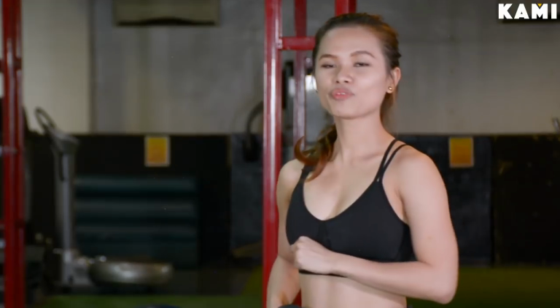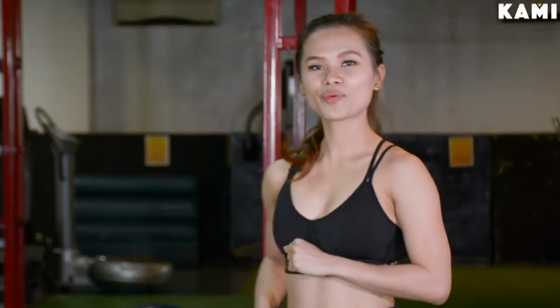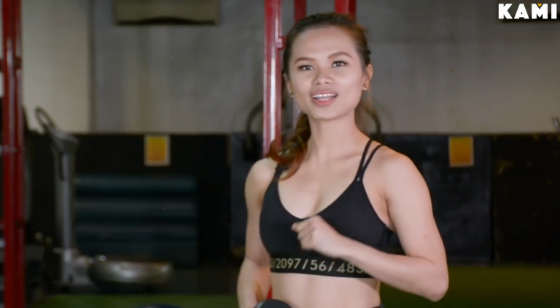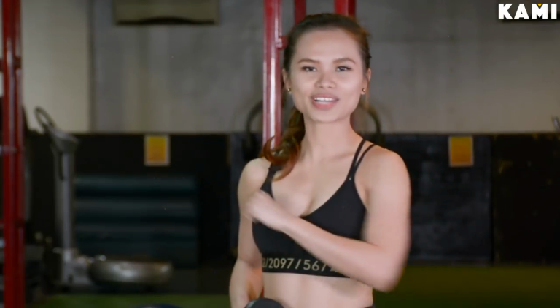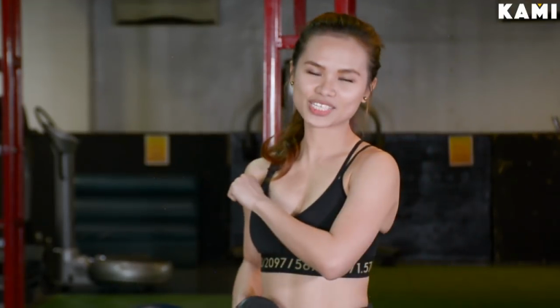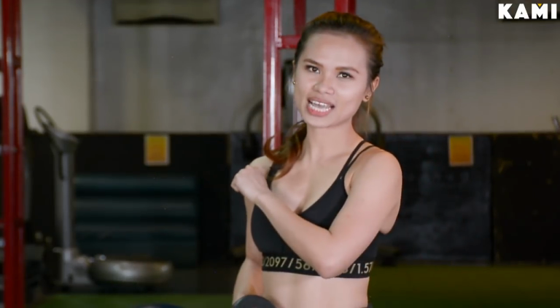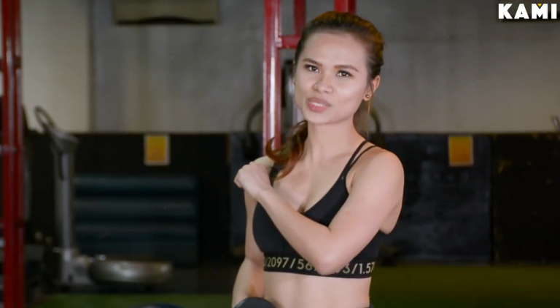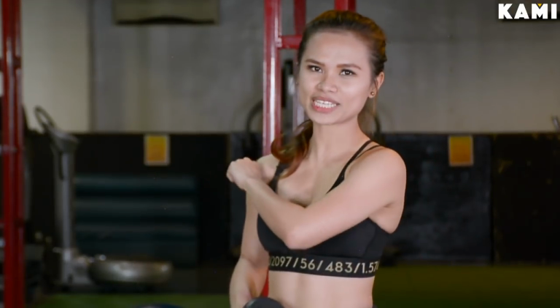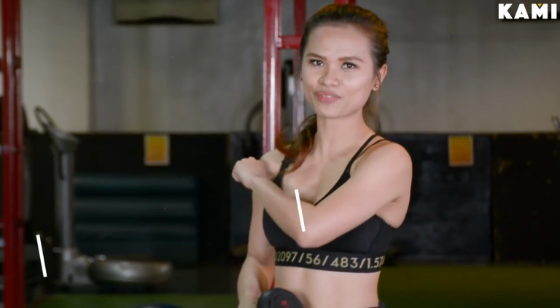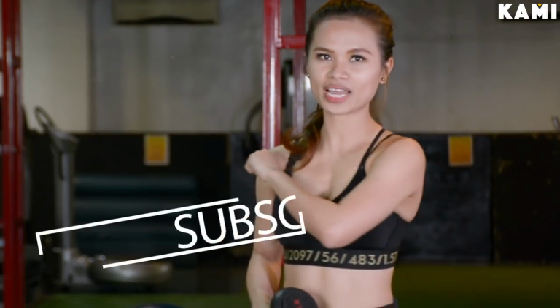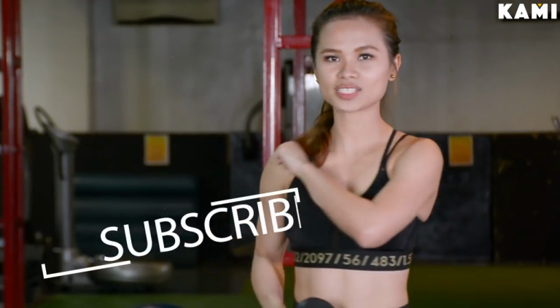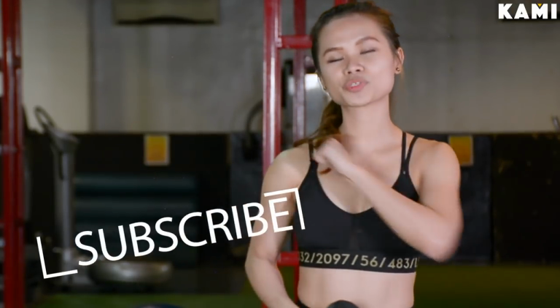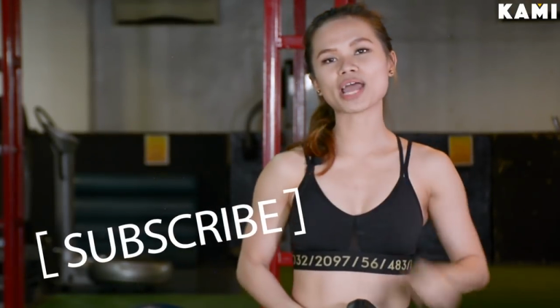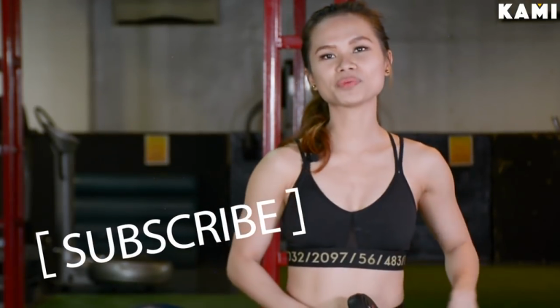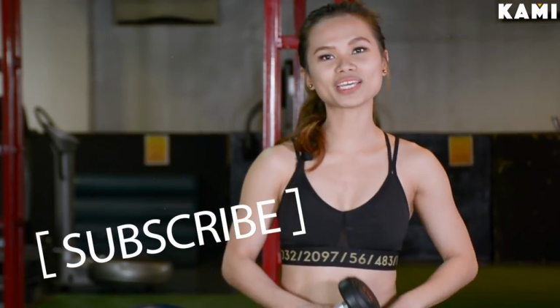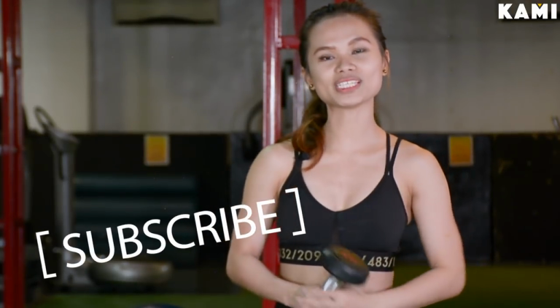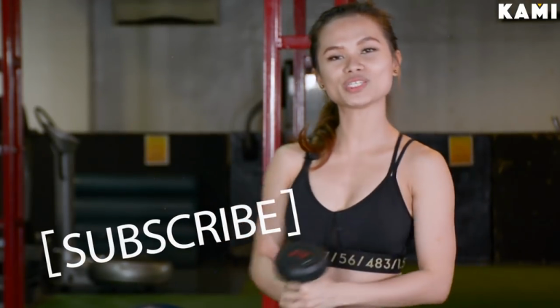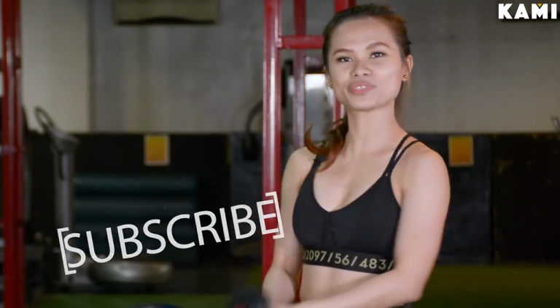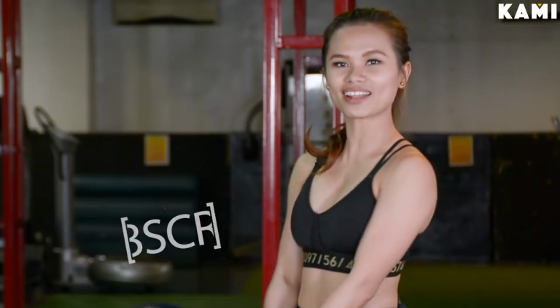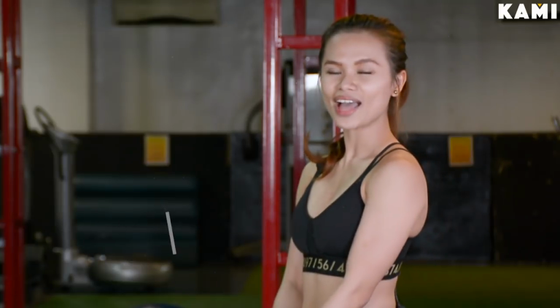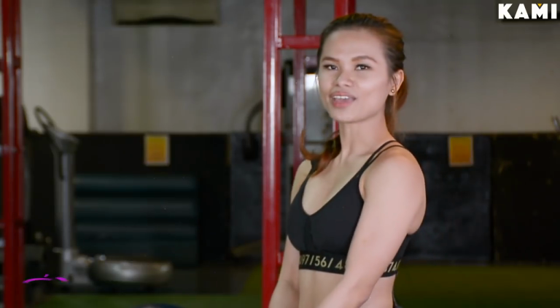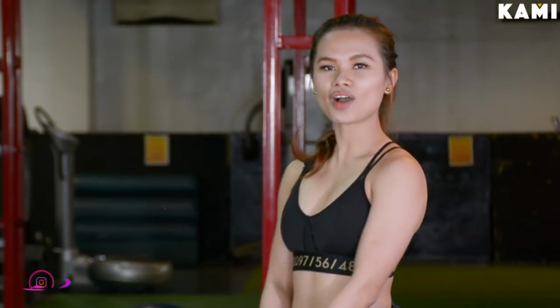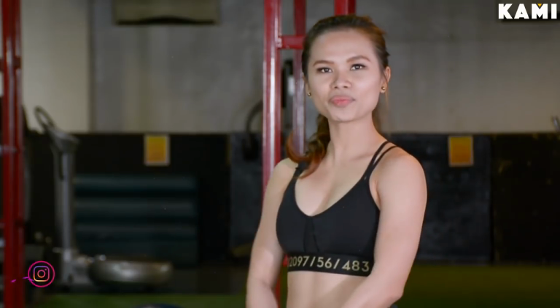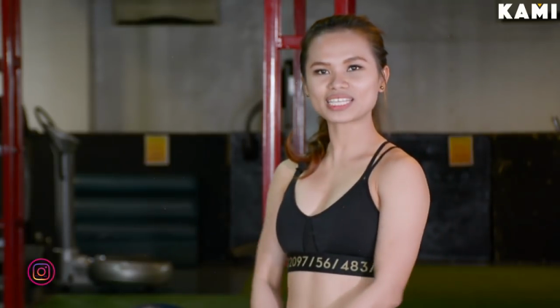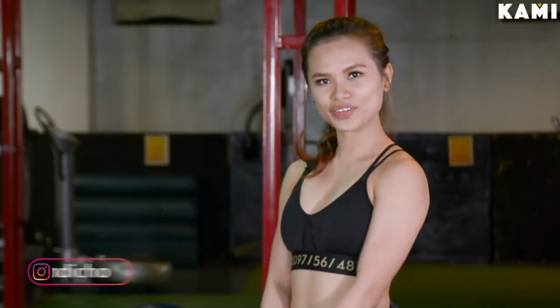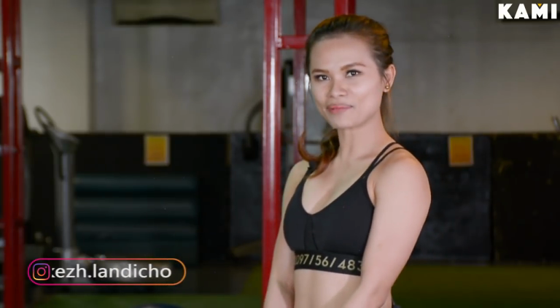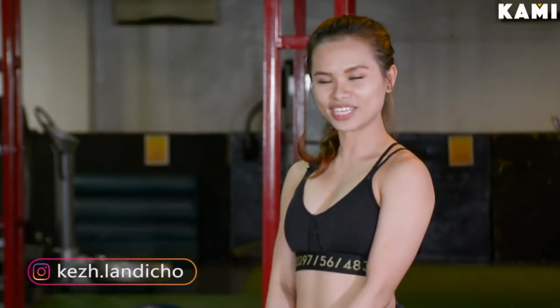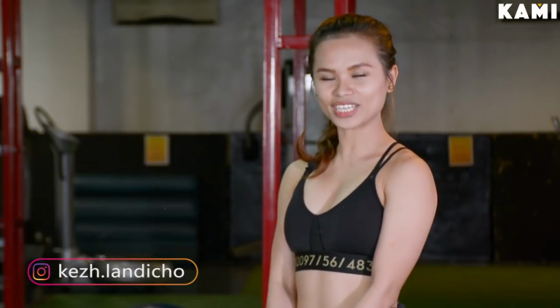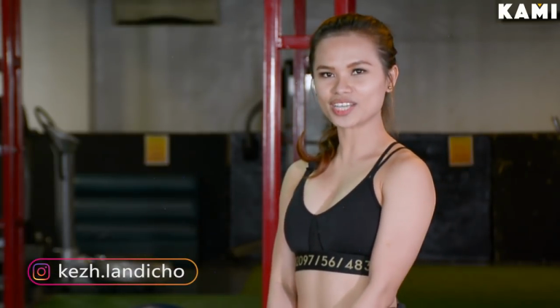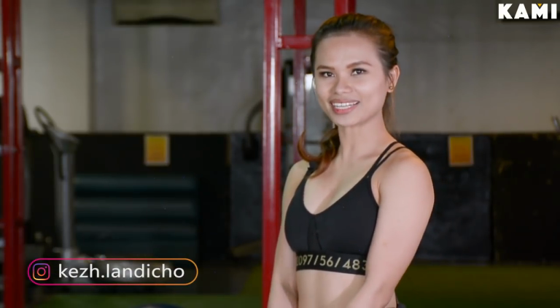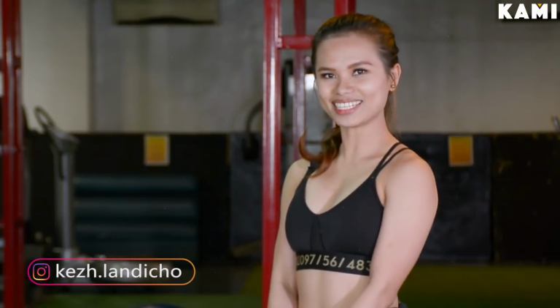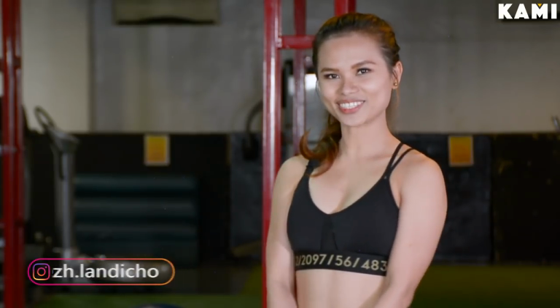Before we head on to our exercise, please don't forget to subscribe to BeKami's YouTube channel and follow me on Instagram at keija.landicho.